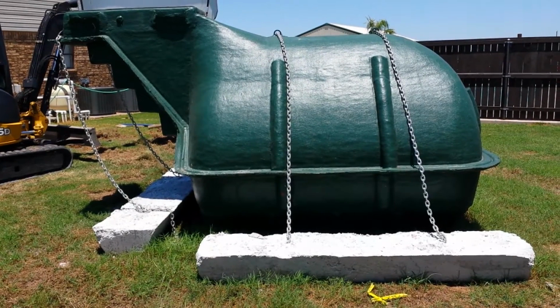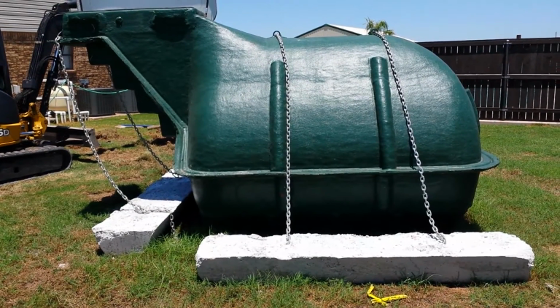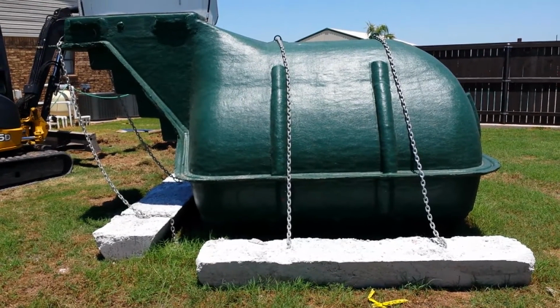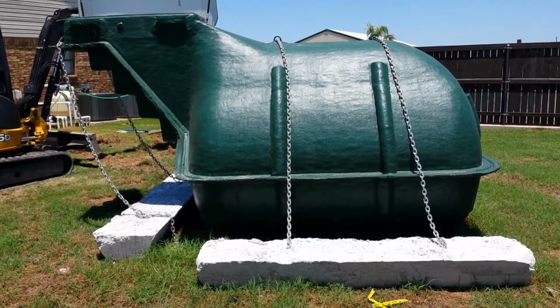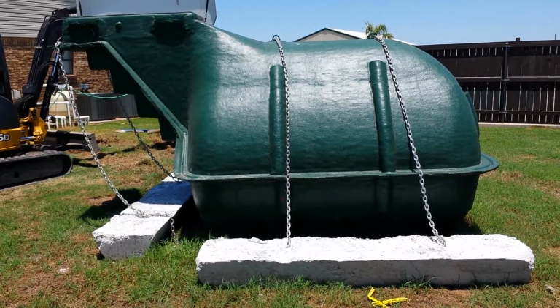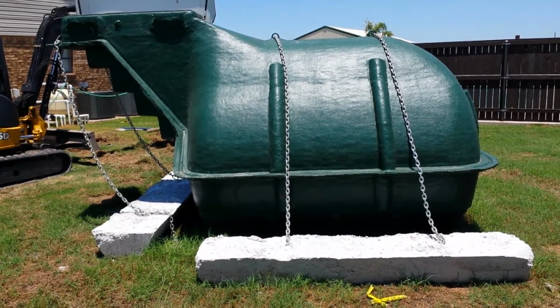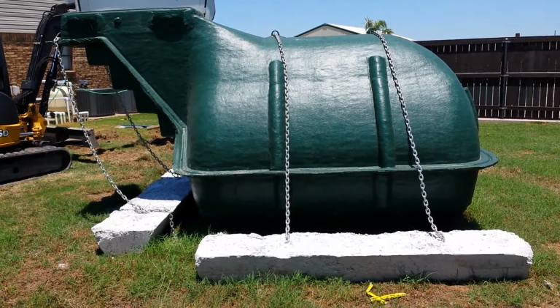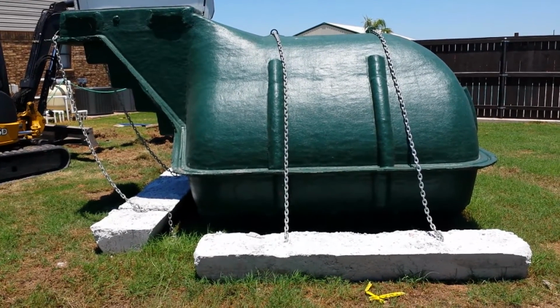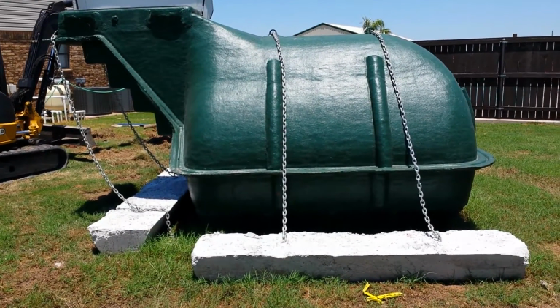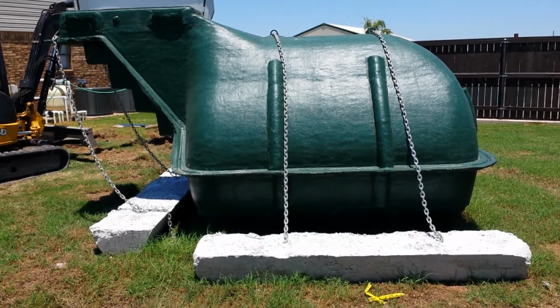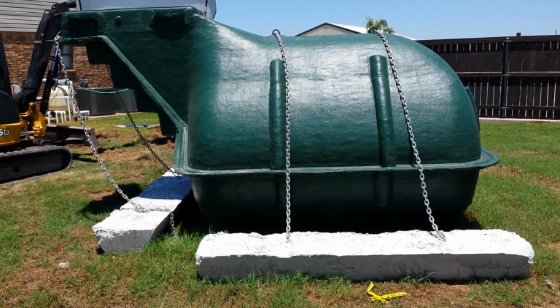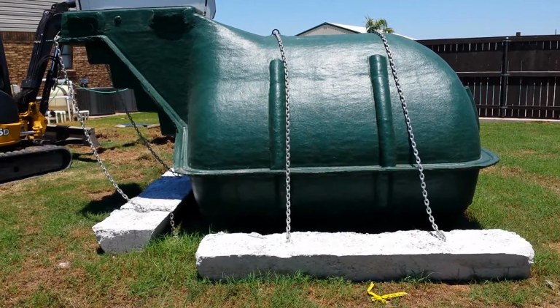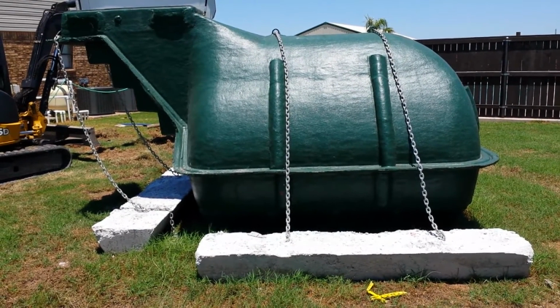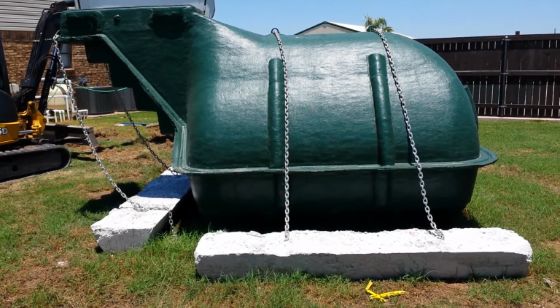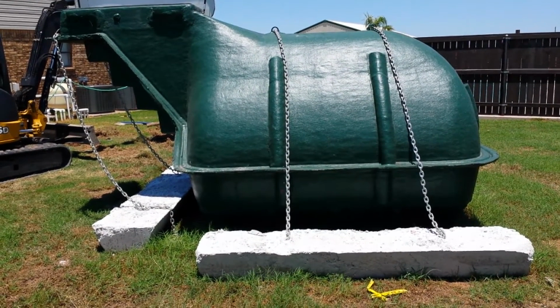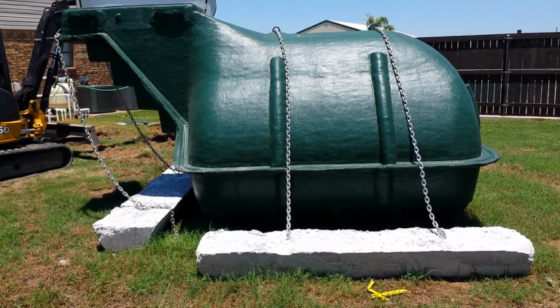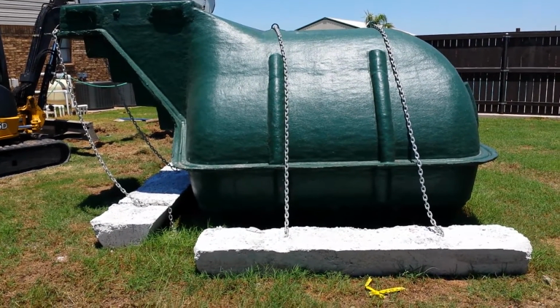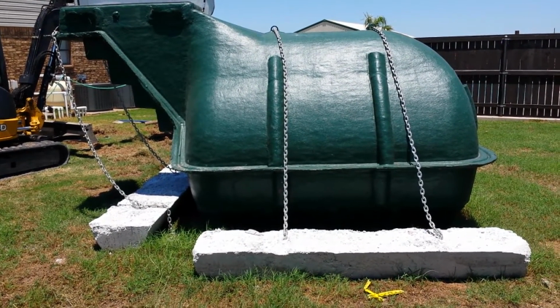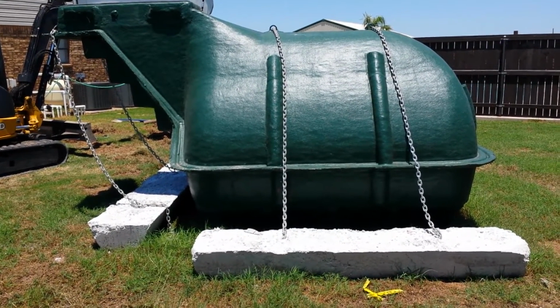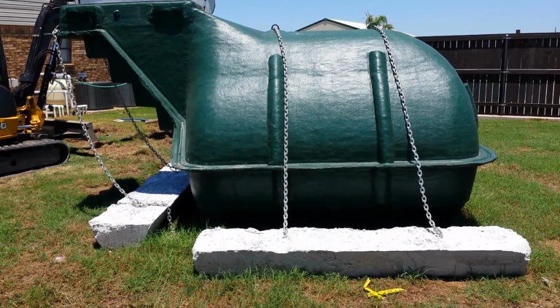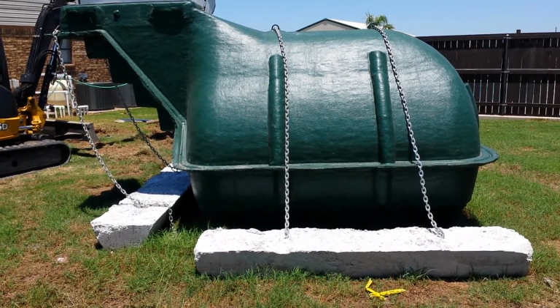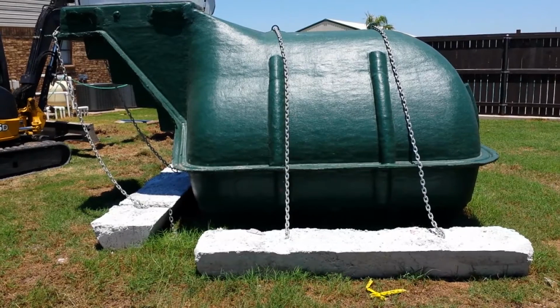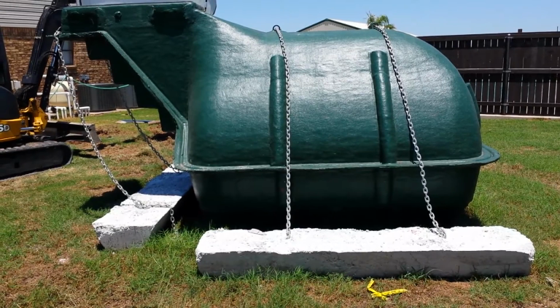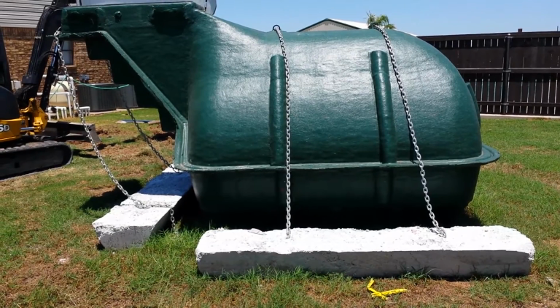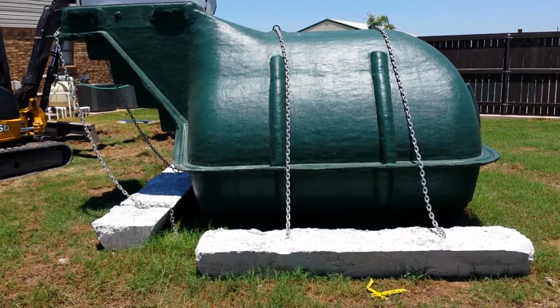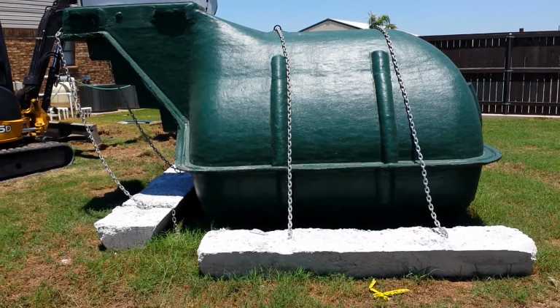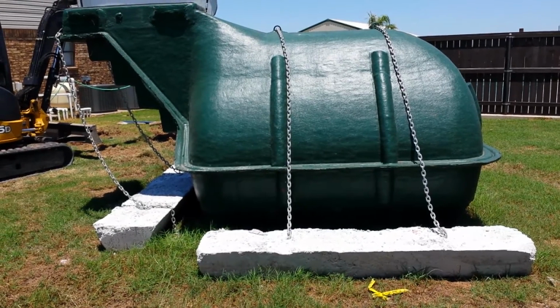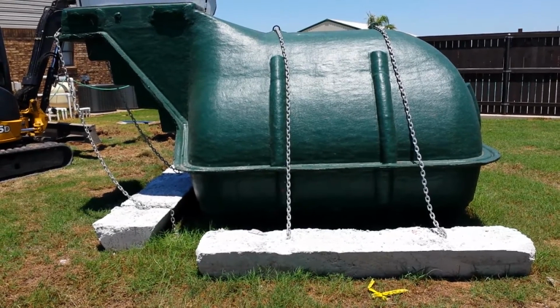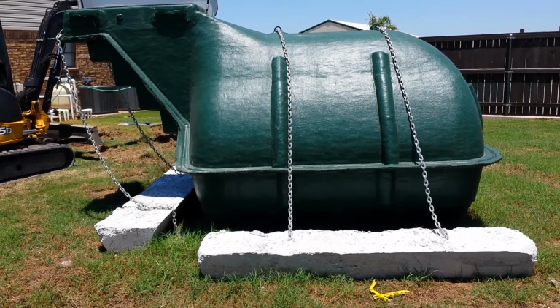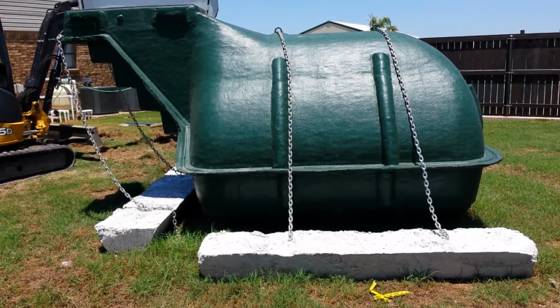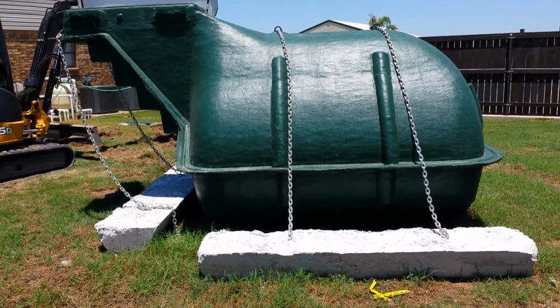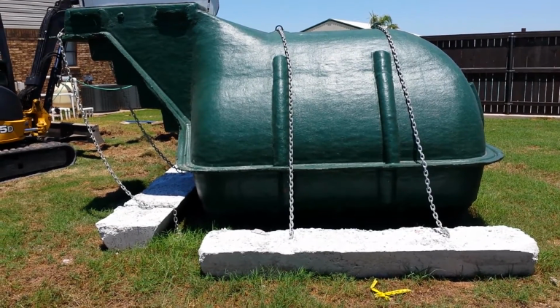Hello, this is David Gallop with Texas Storm Shelter Guy. I want to thank you for taking the time to watch my video.